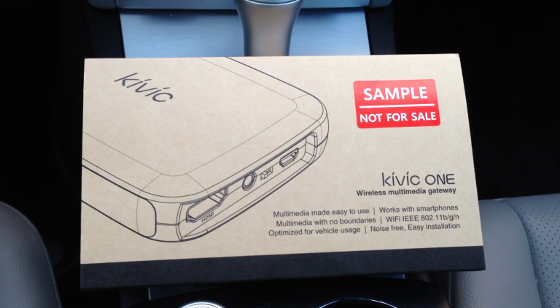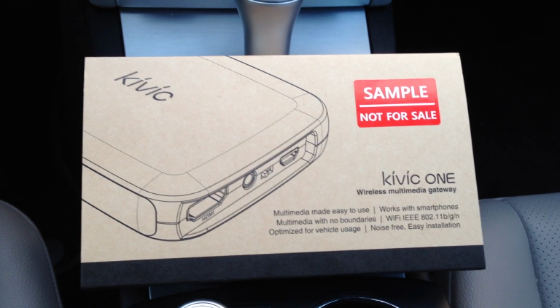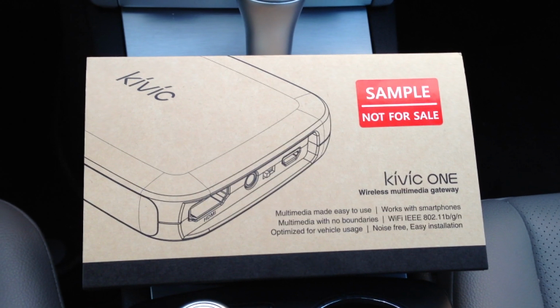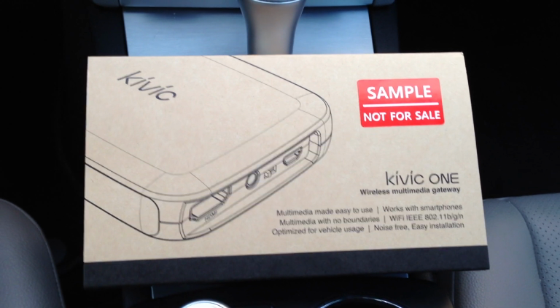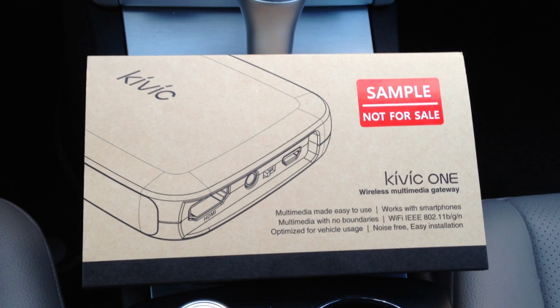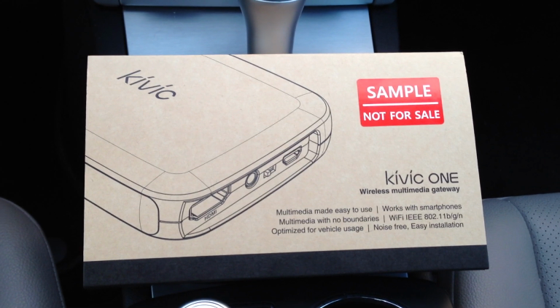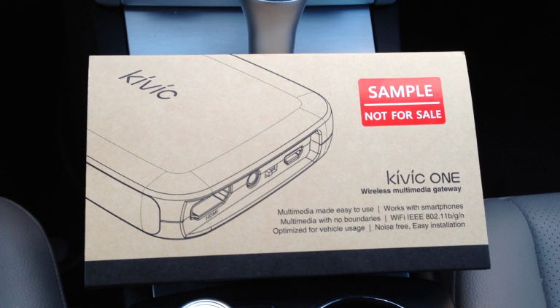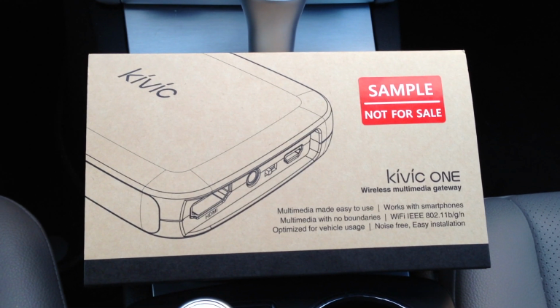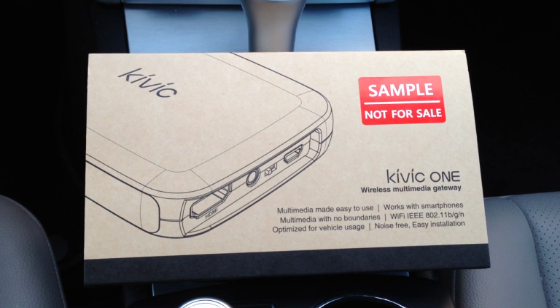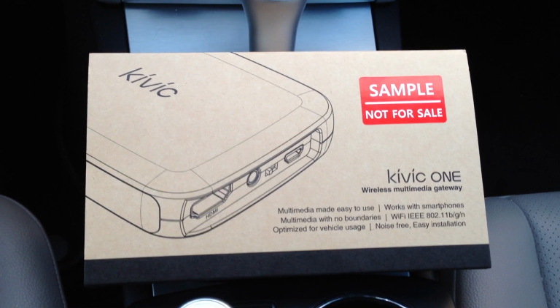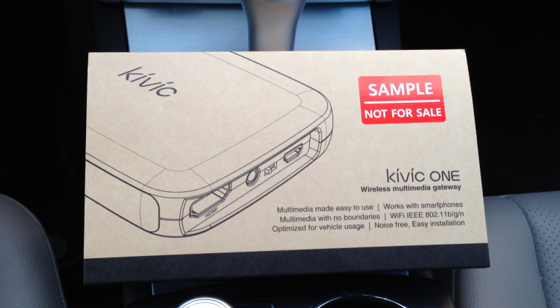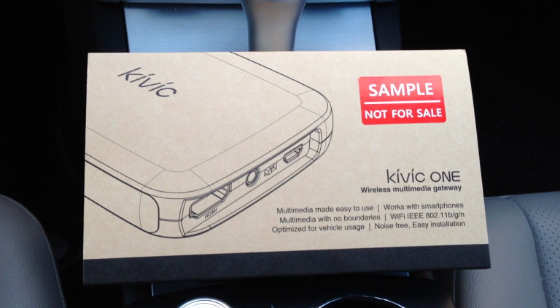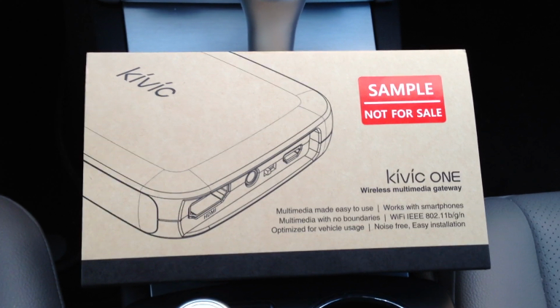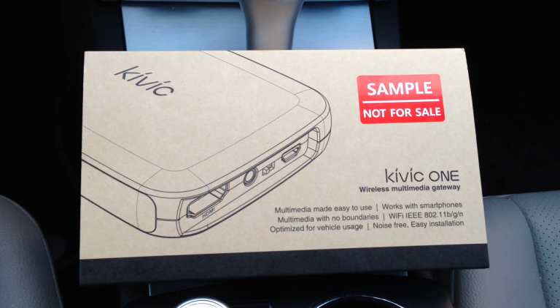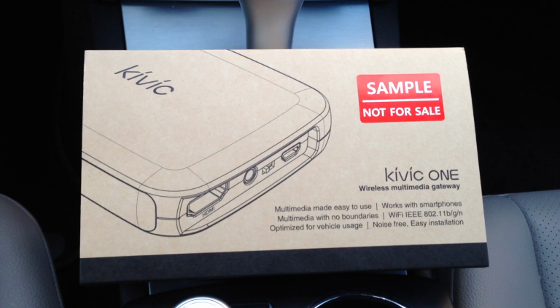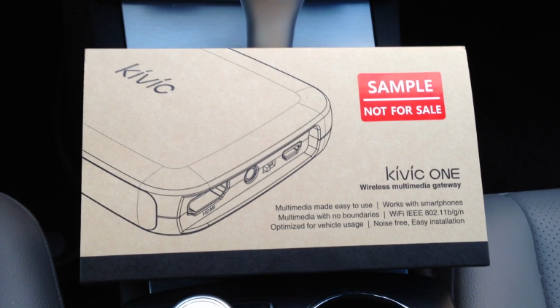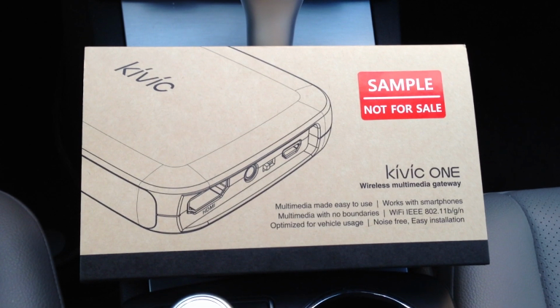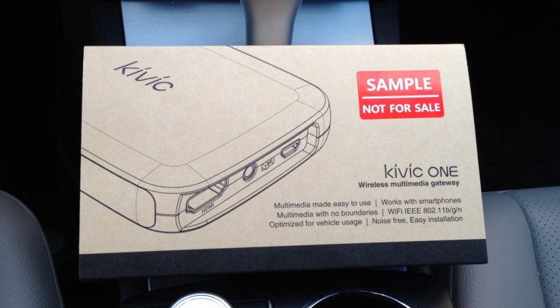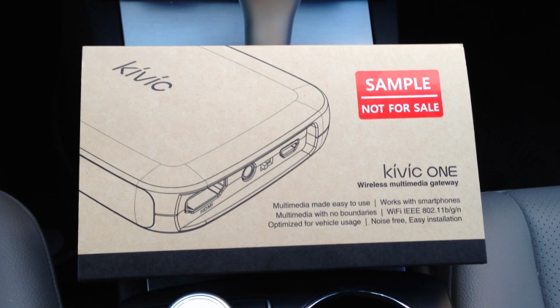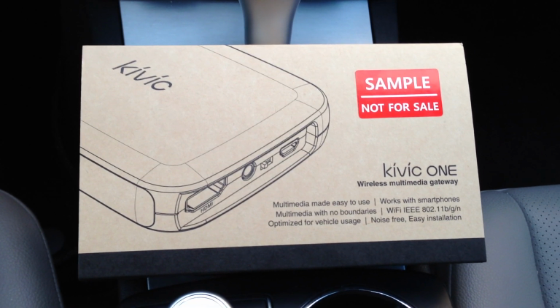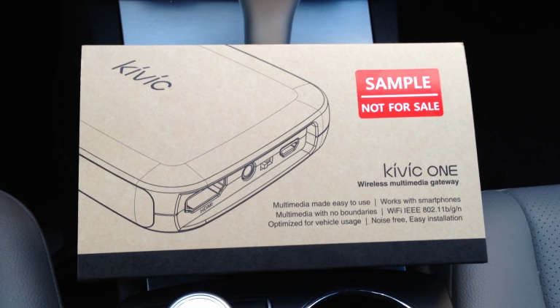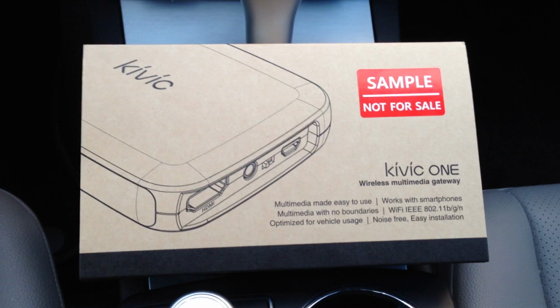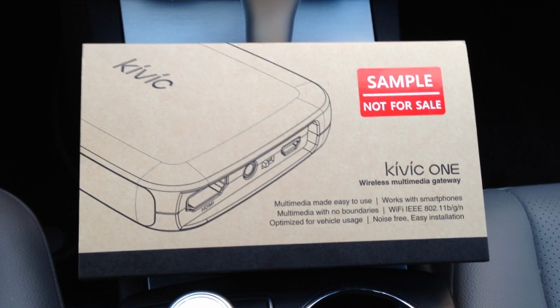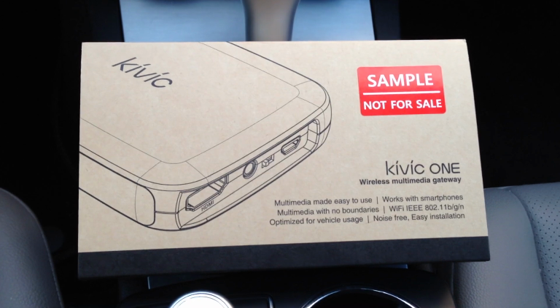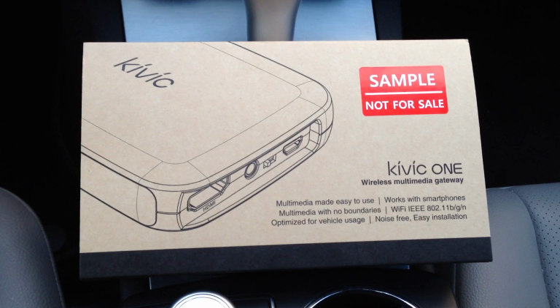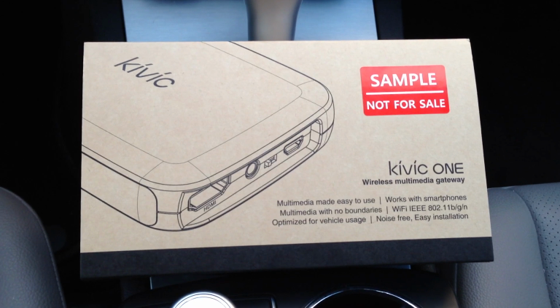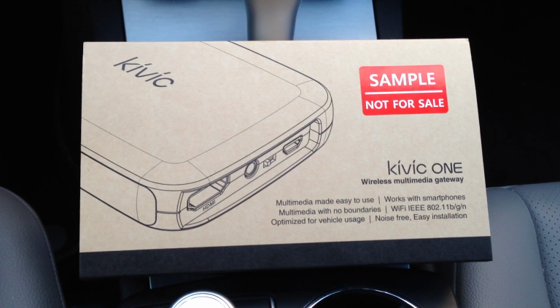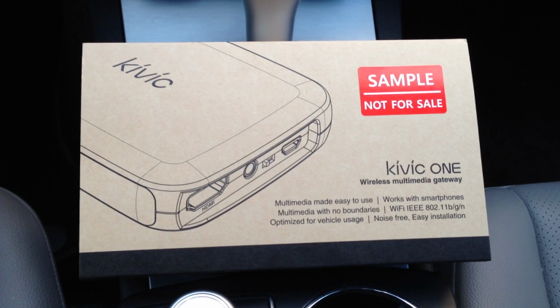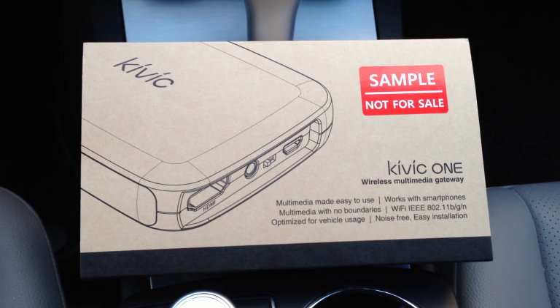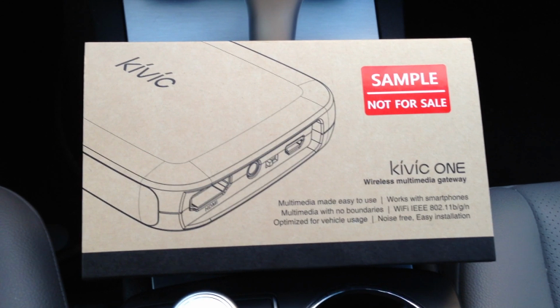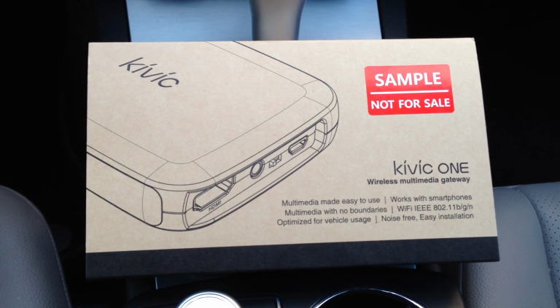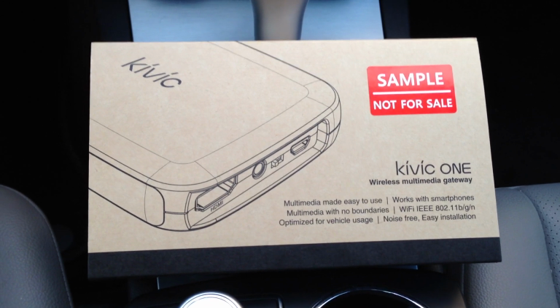Alright everyone, today I'm taking a look at the Kivik 1. It's a beta sample that I'm trying out for the company.